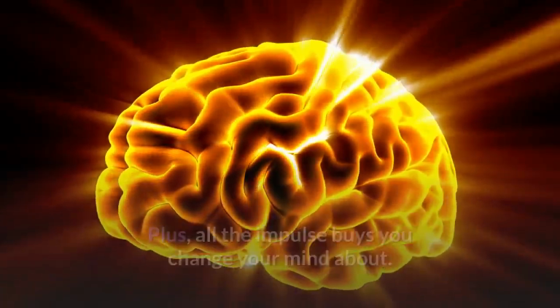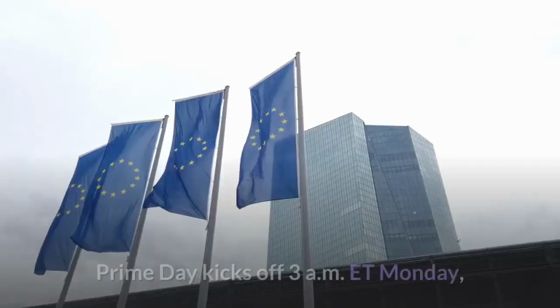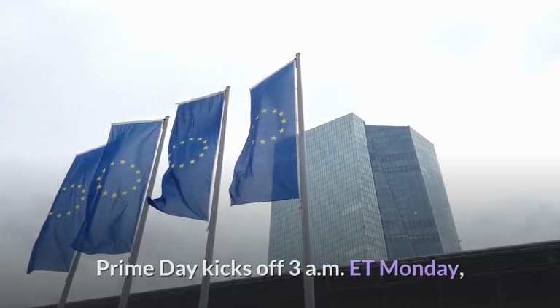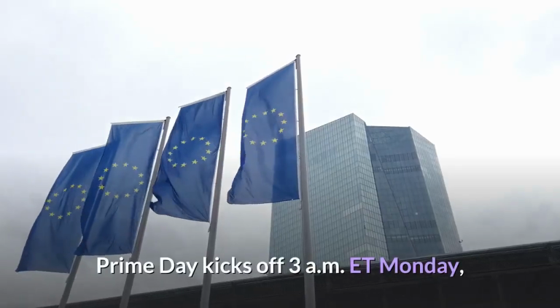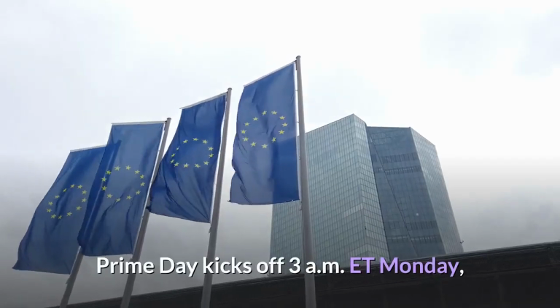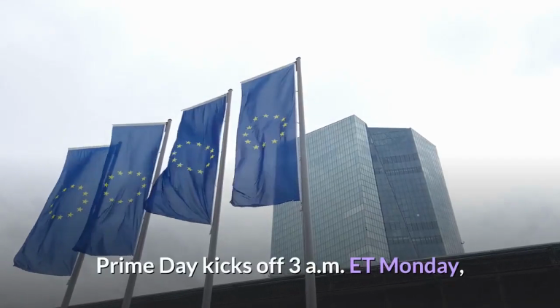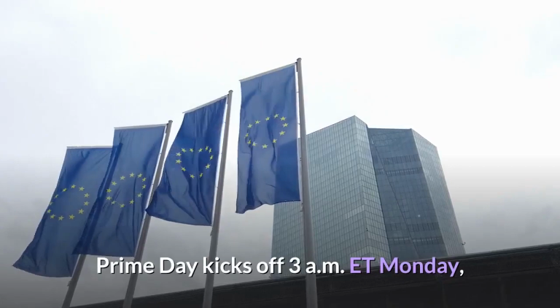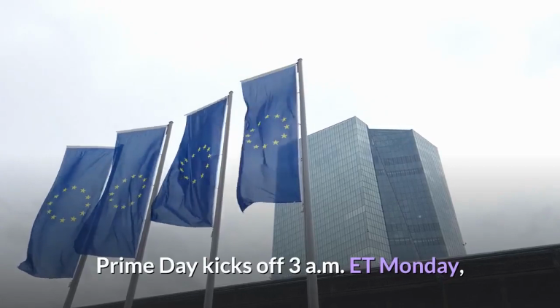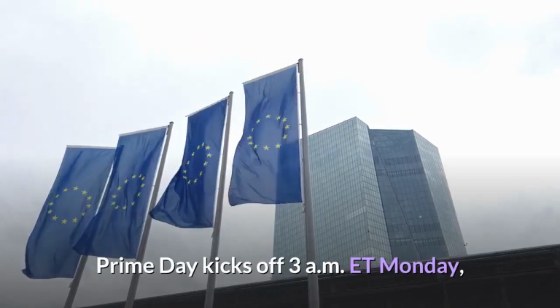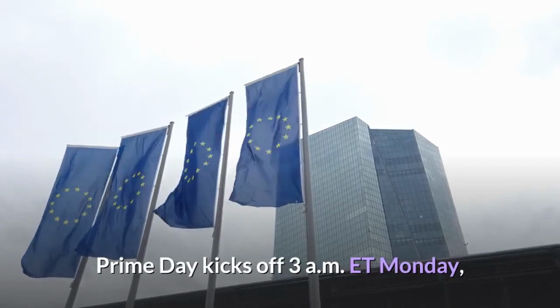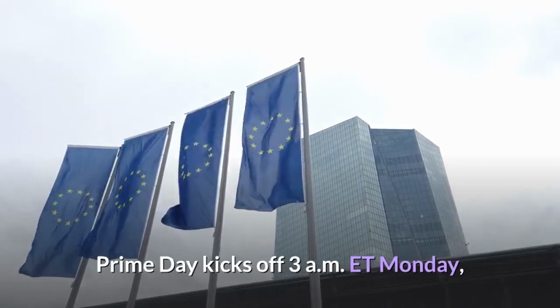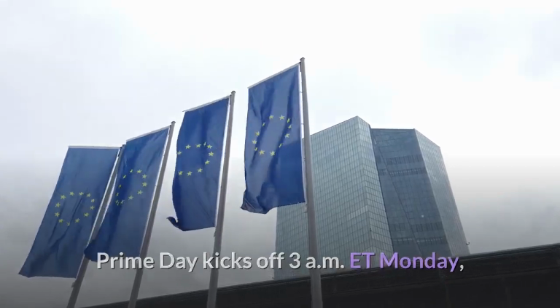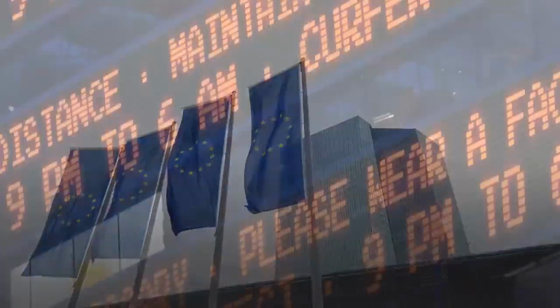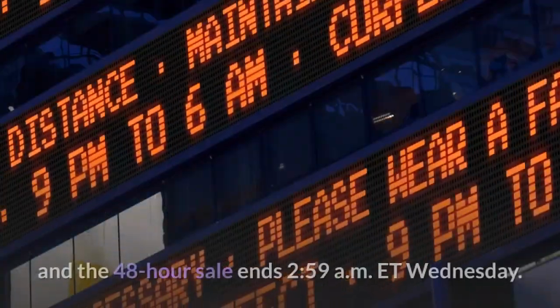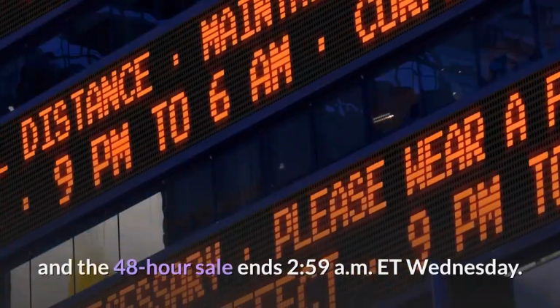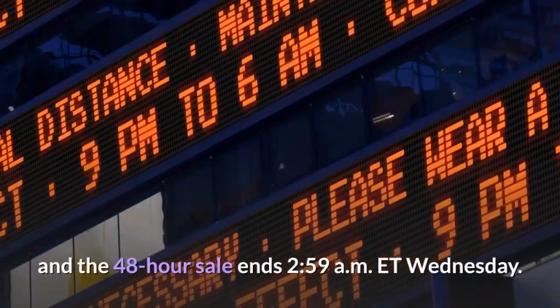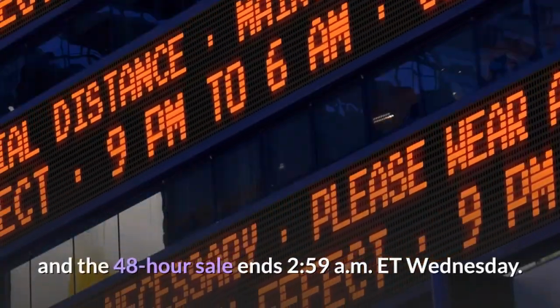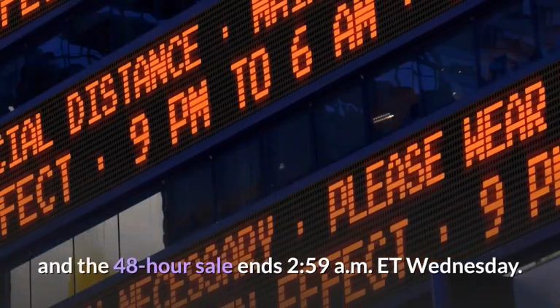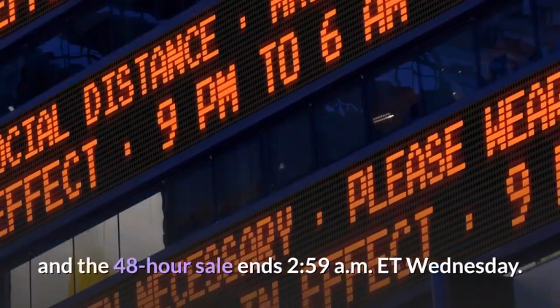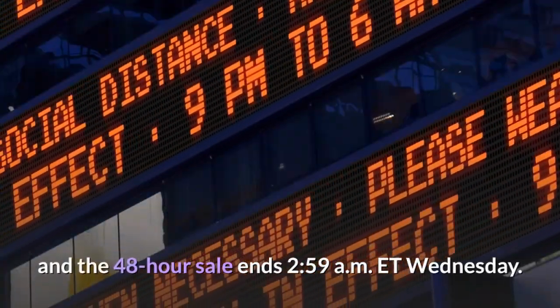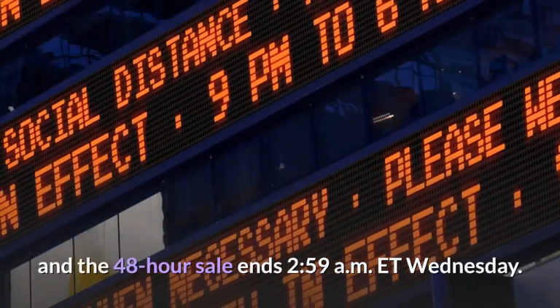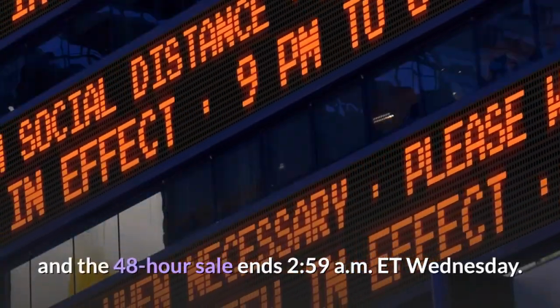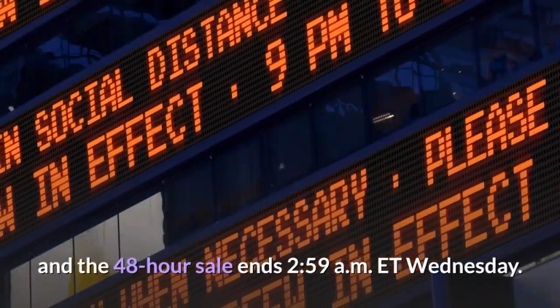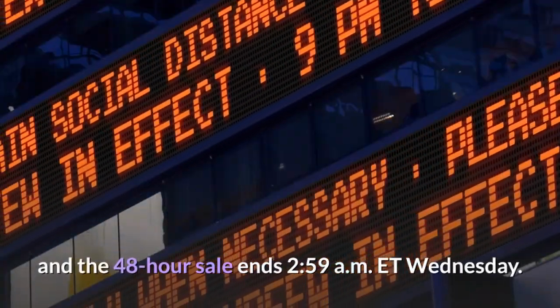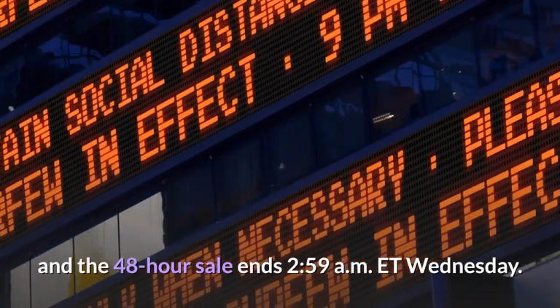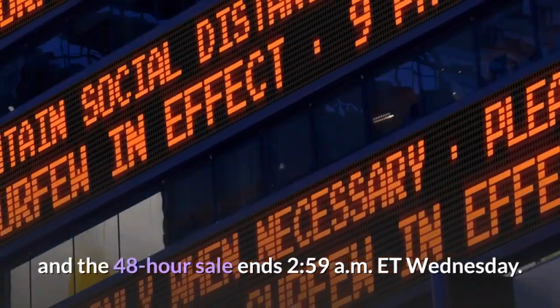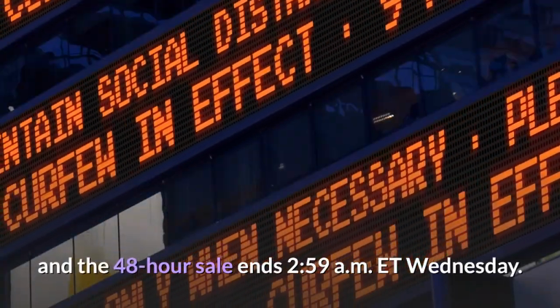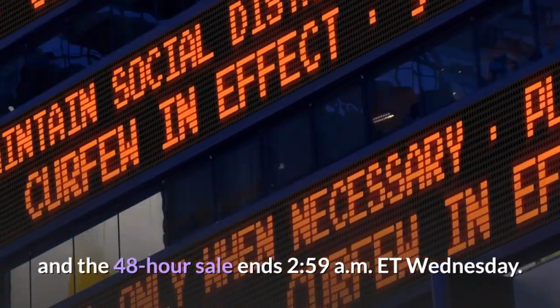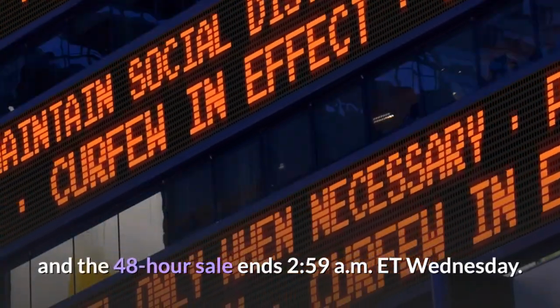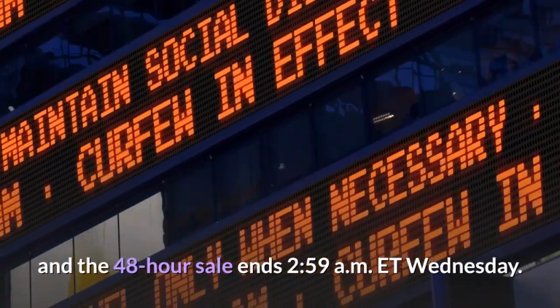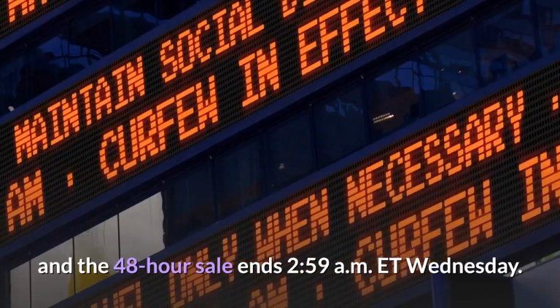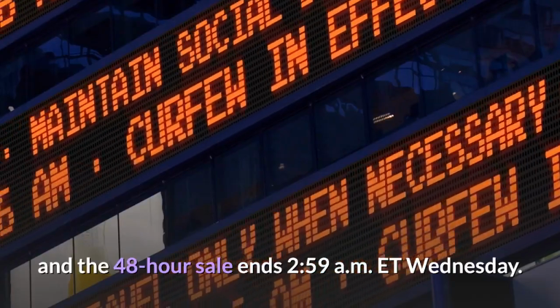Prime Day kicks off 3 a.m. ET Monday, and the 48-hour sale ends 2:59 a.m. ET Wednesday.